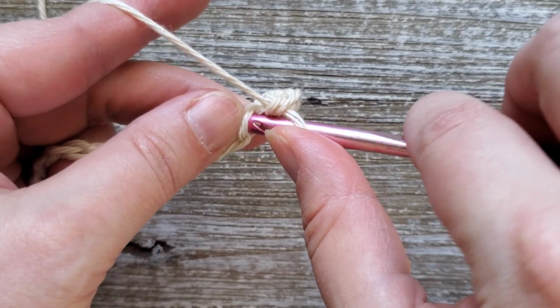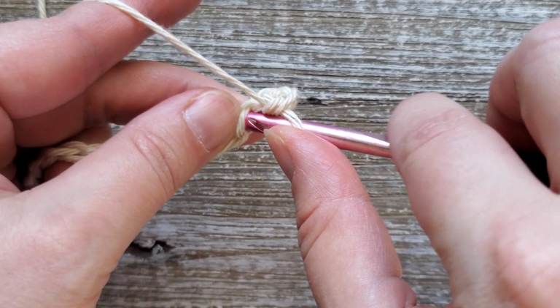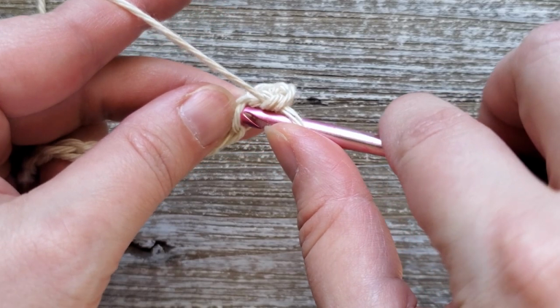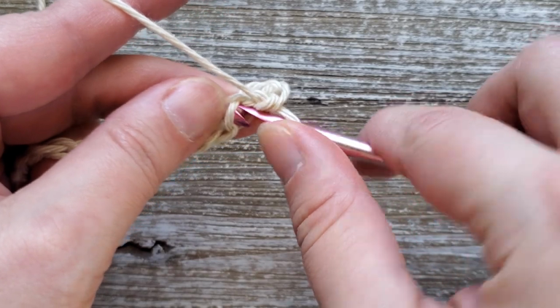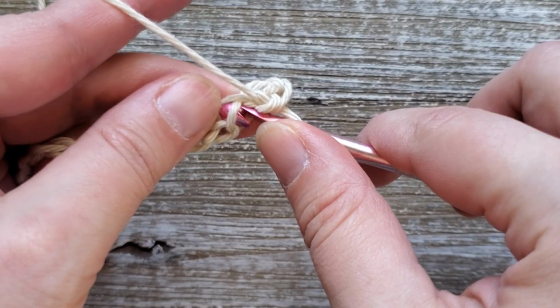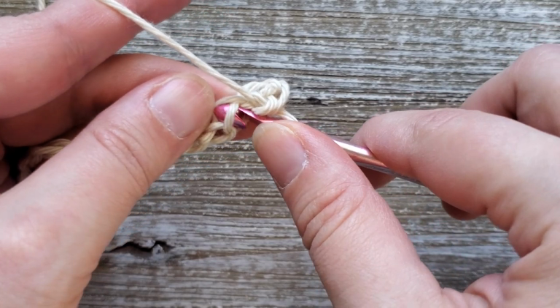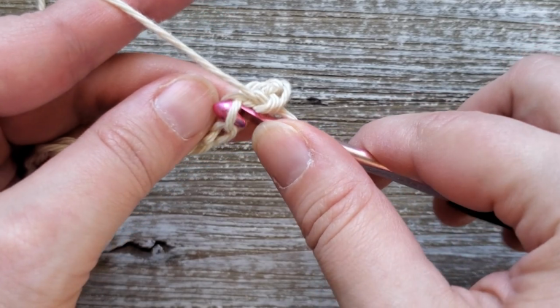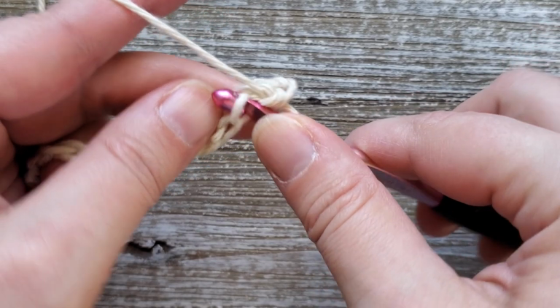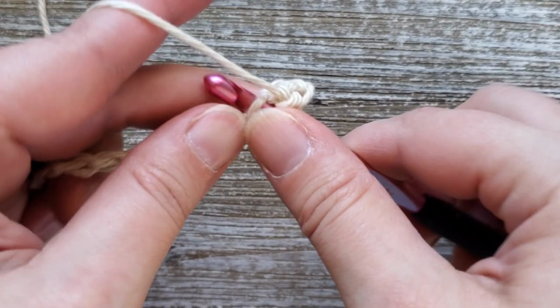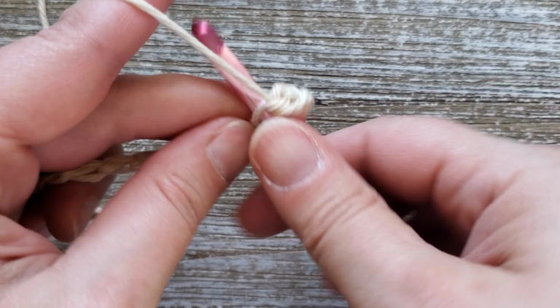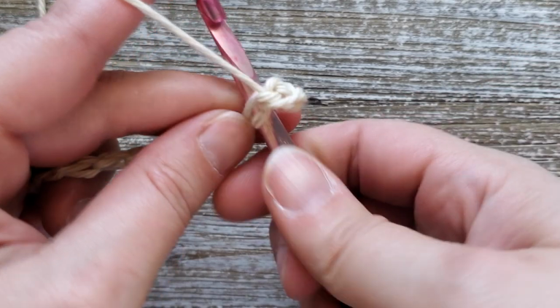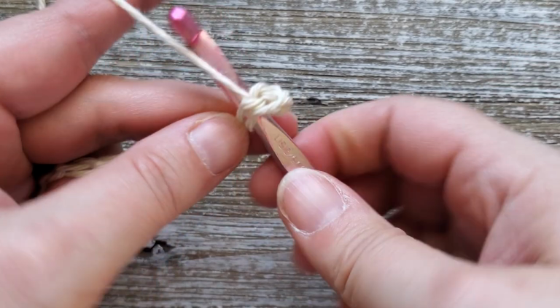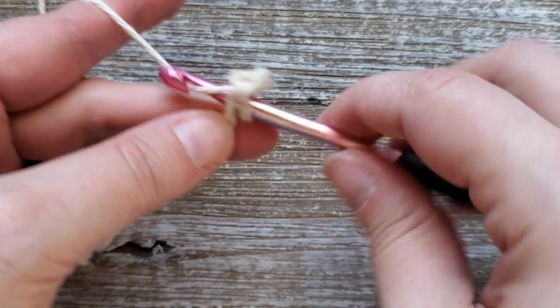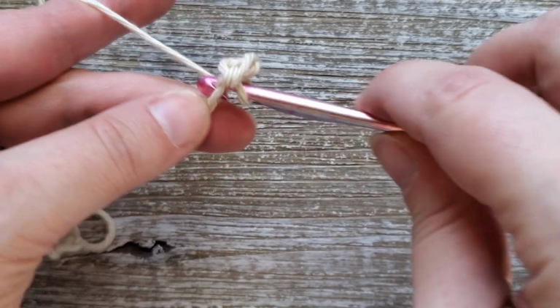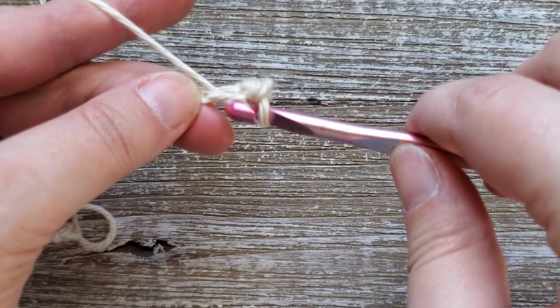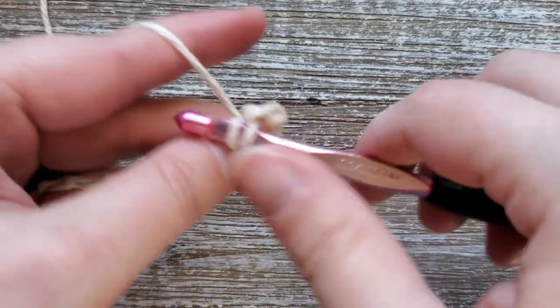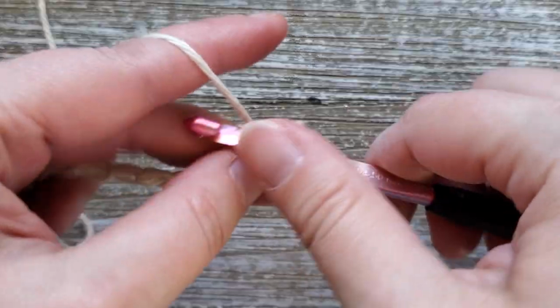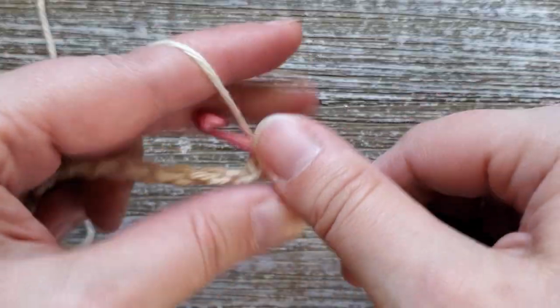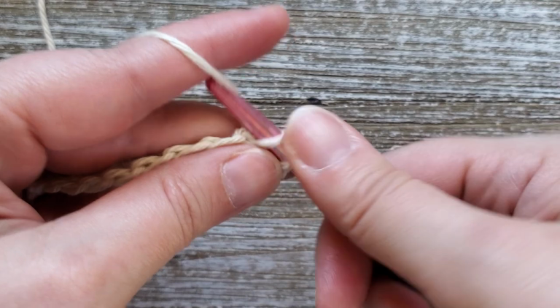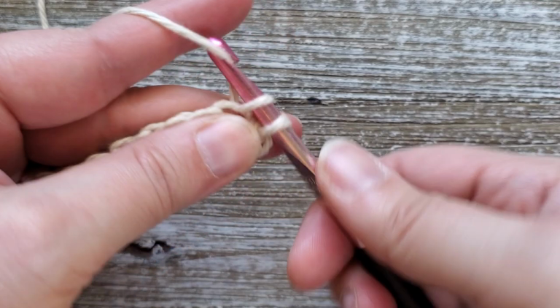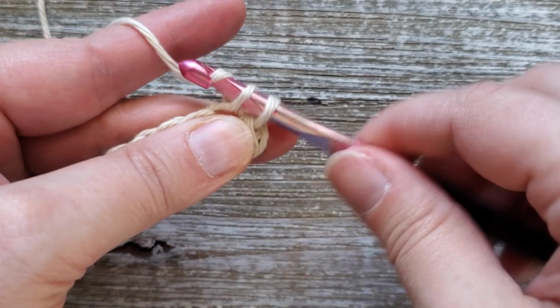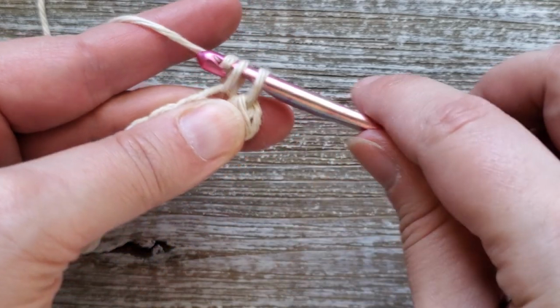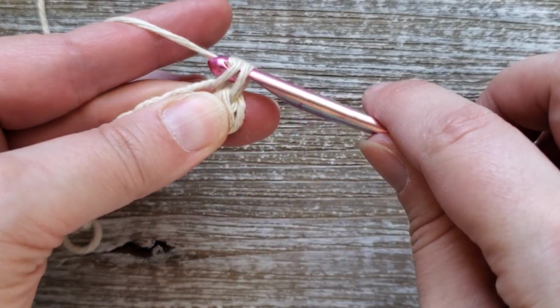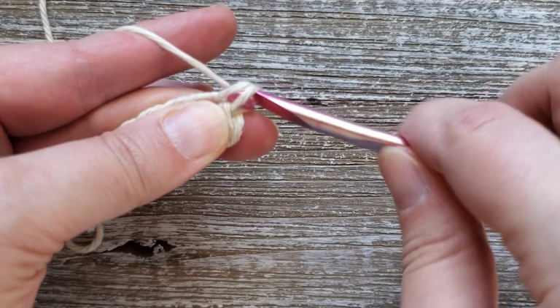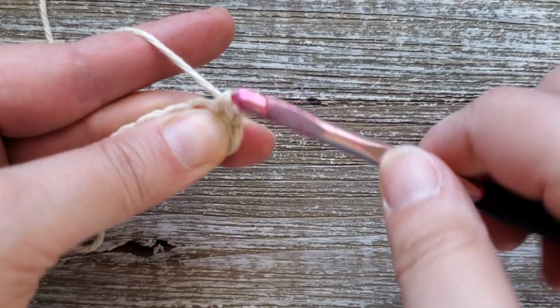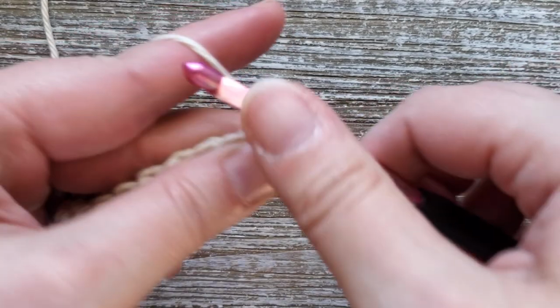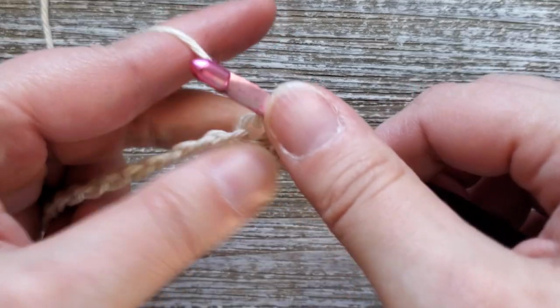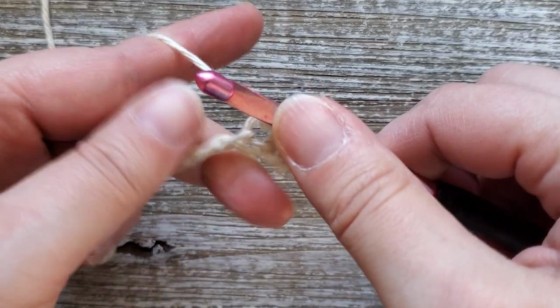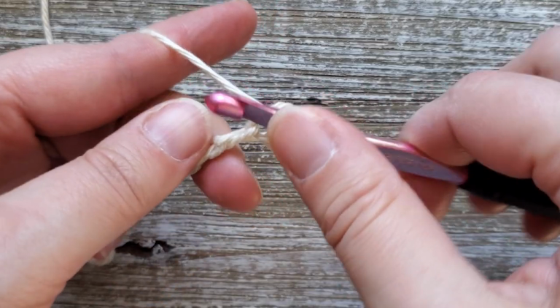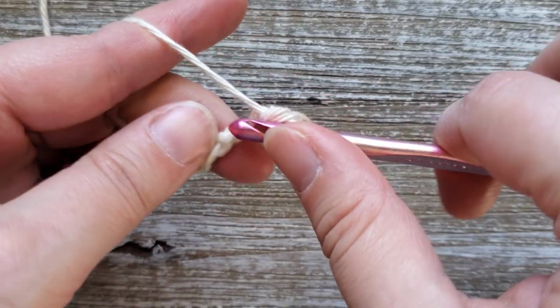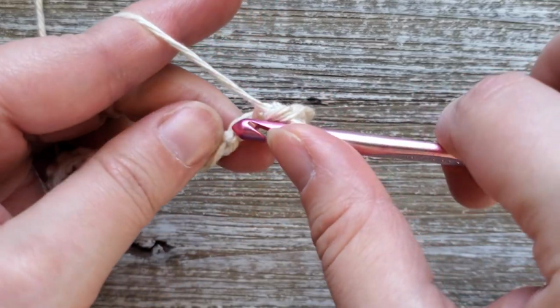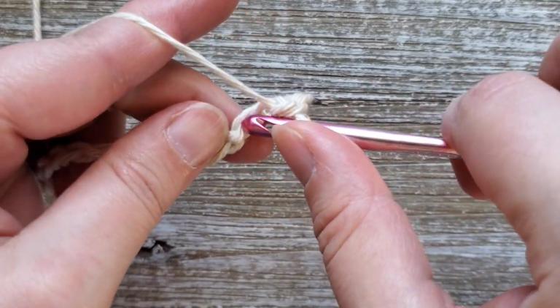For a single crochet, just insert your hook, yarn over and pull up a loop, yarn over and pull through both loops on your hook.